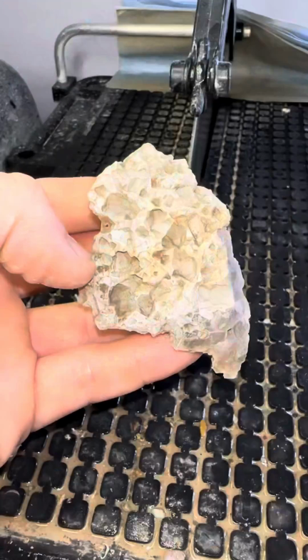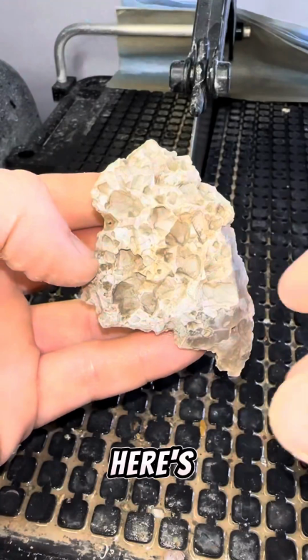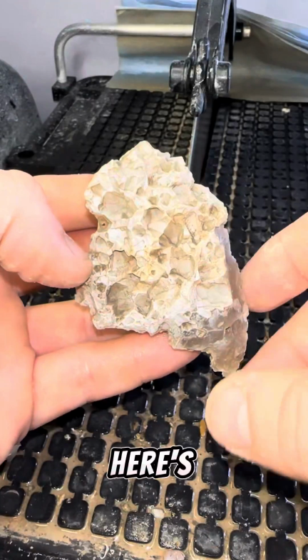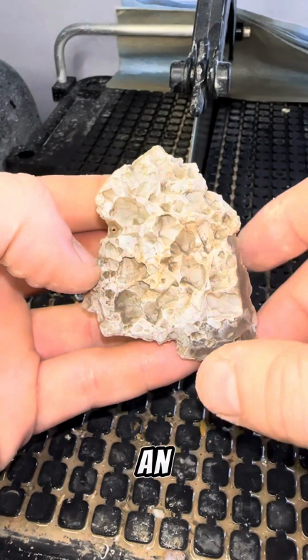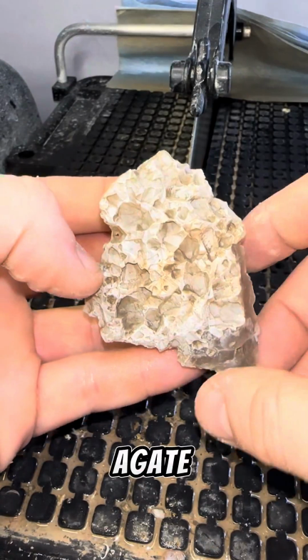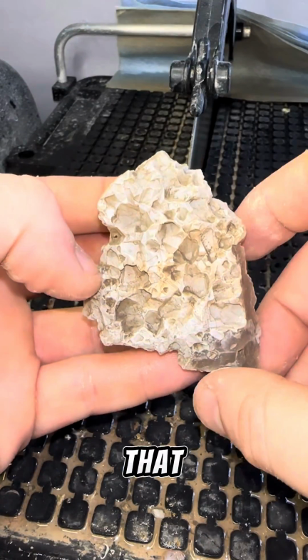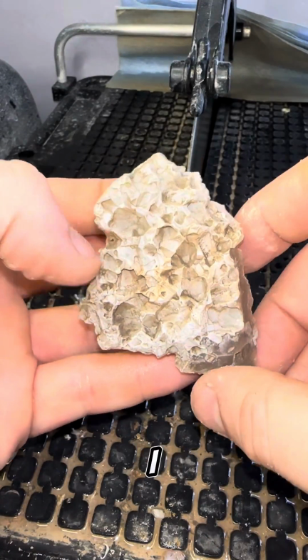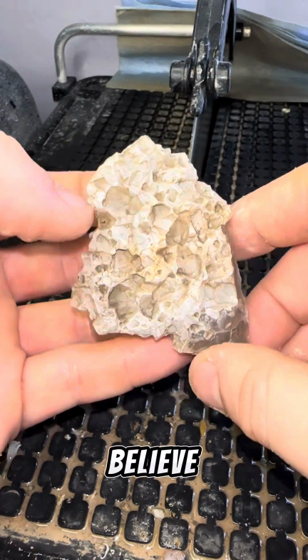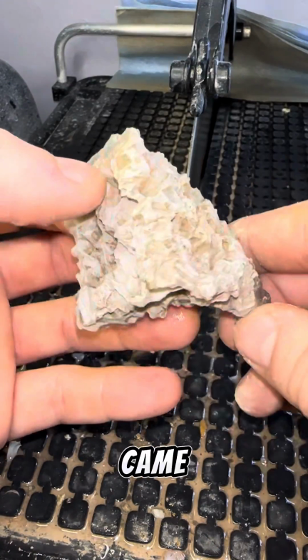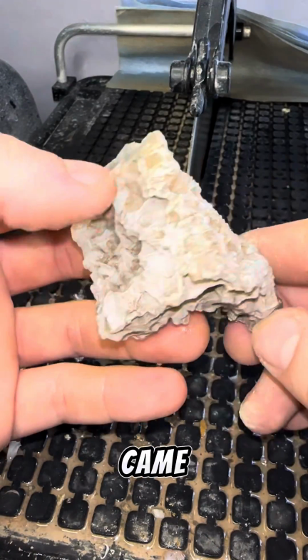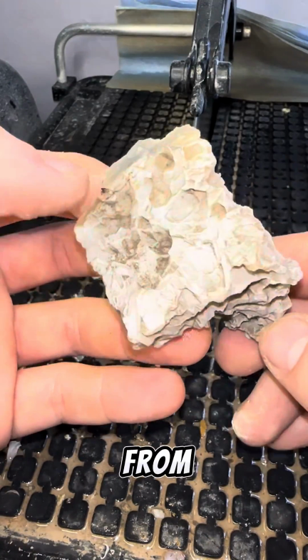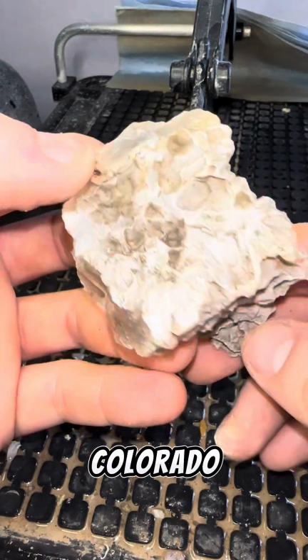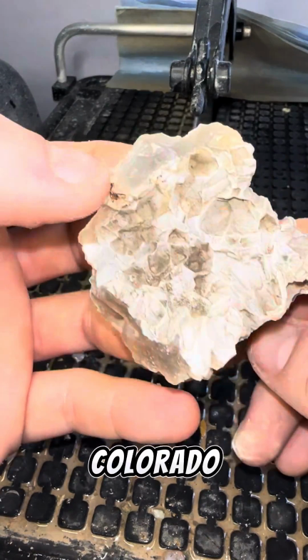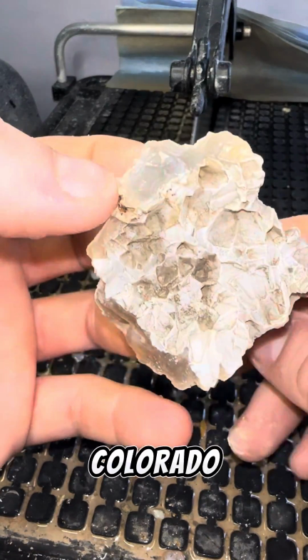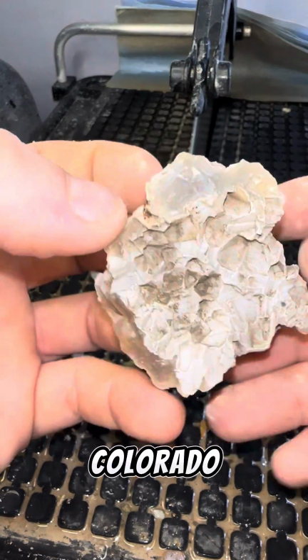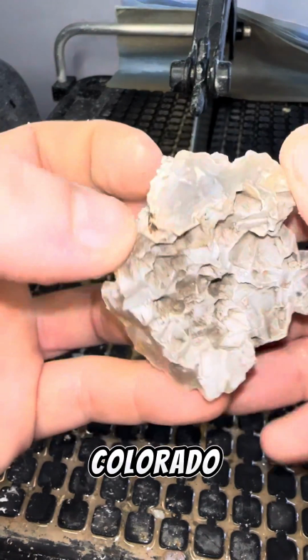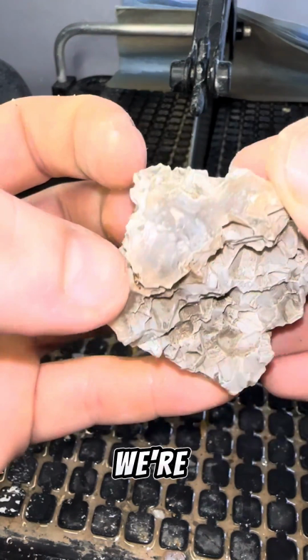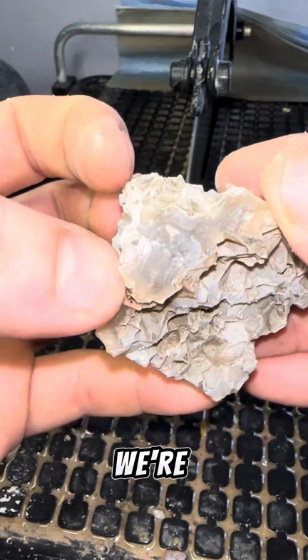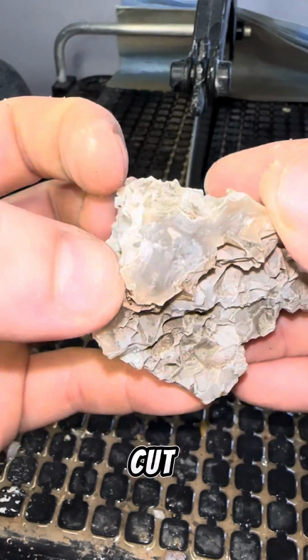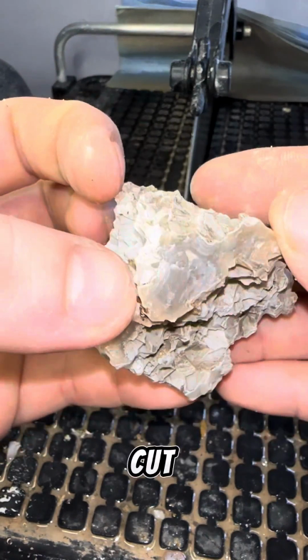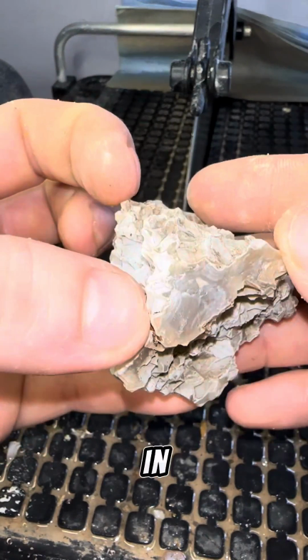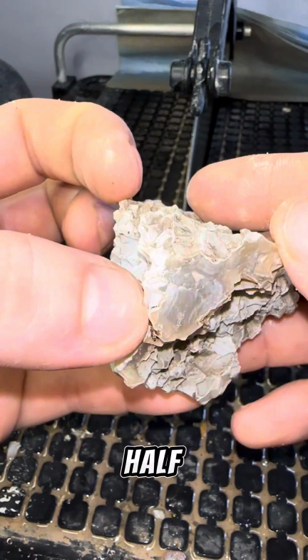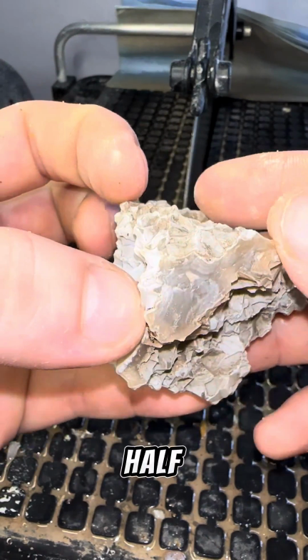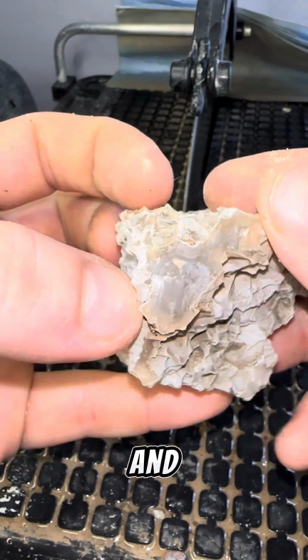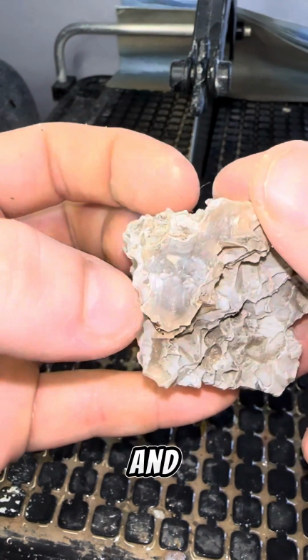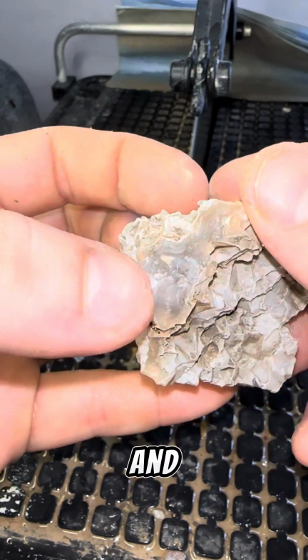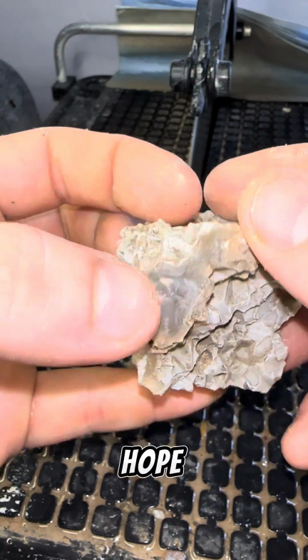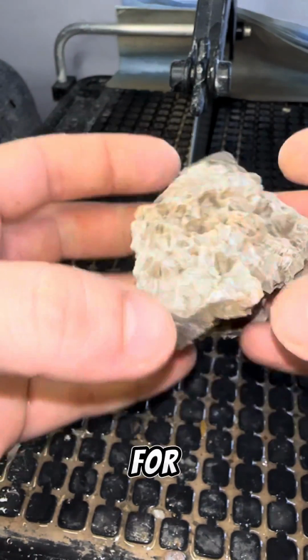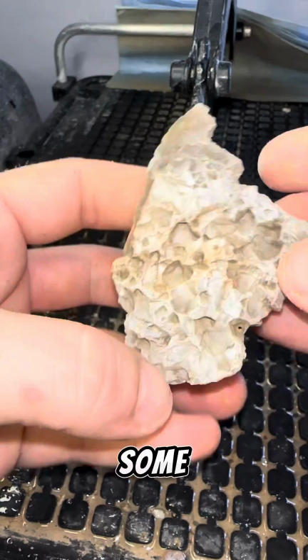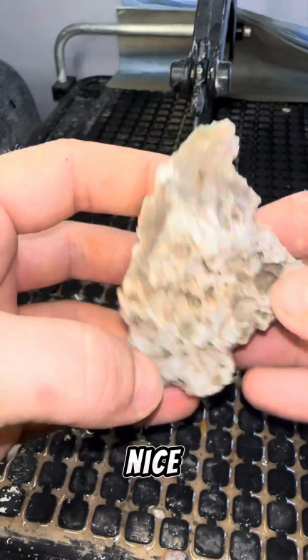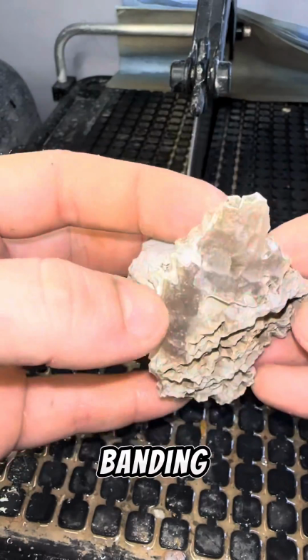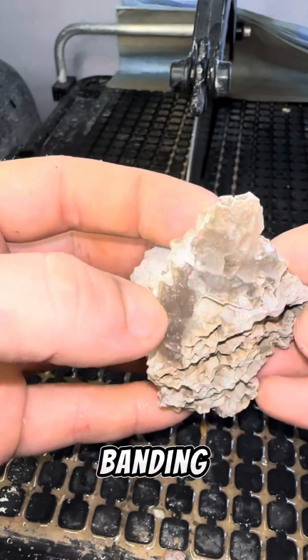Here's an agate that I believe came from Colorado. We're going to cut it in half and hope for some nice banding.